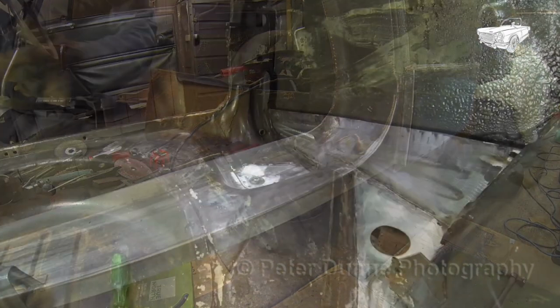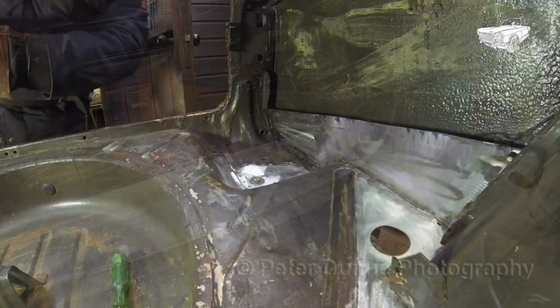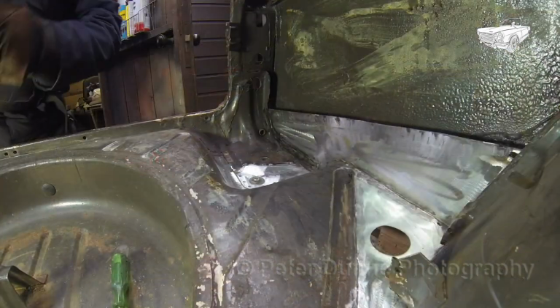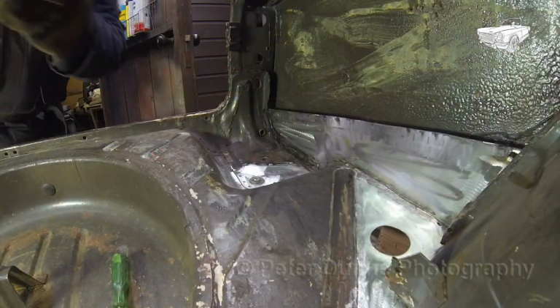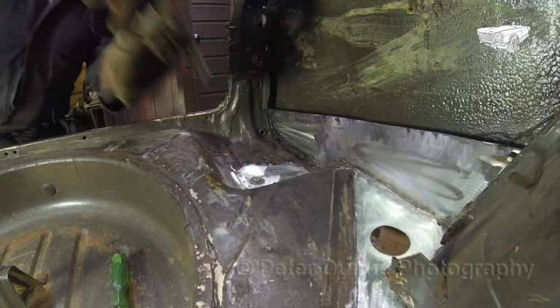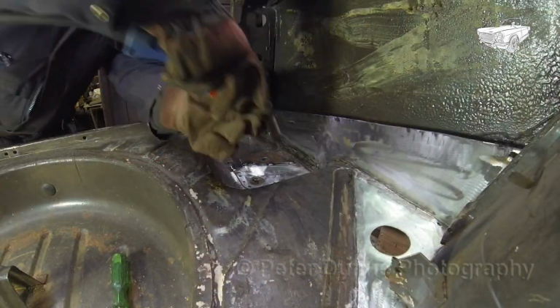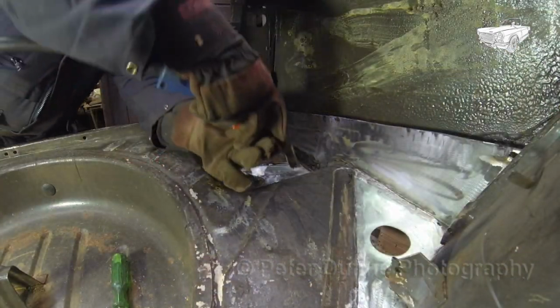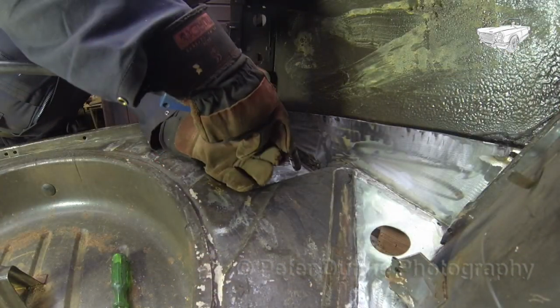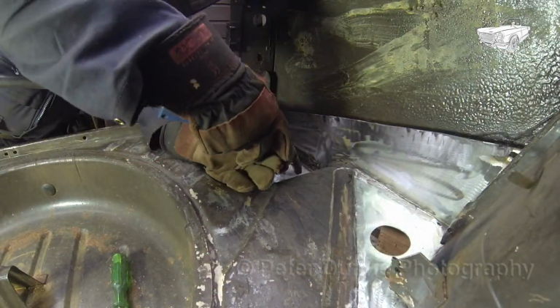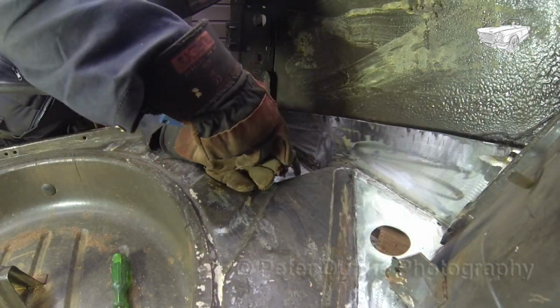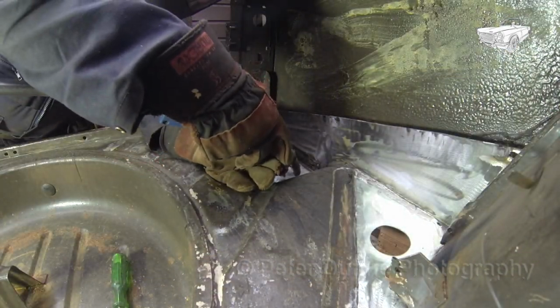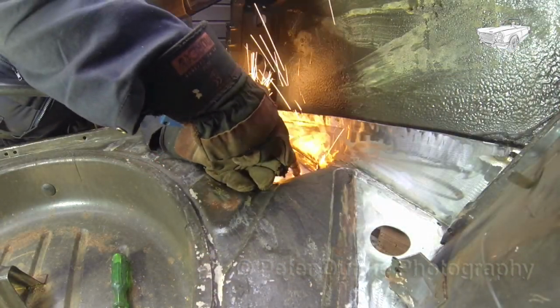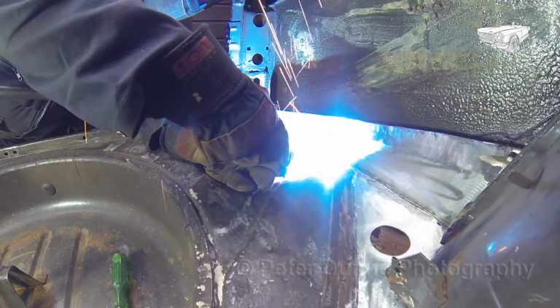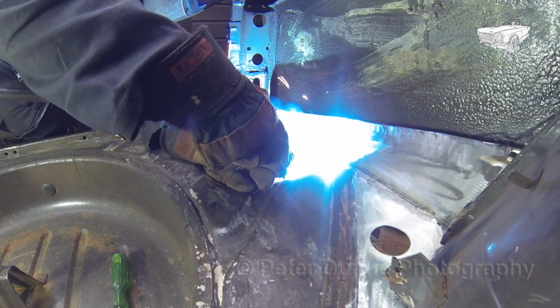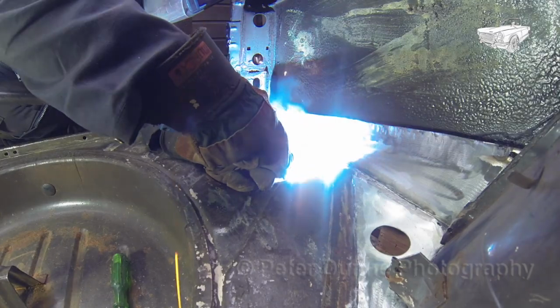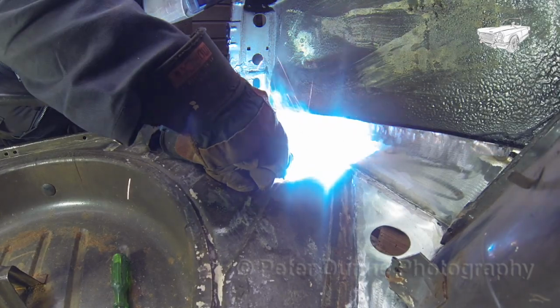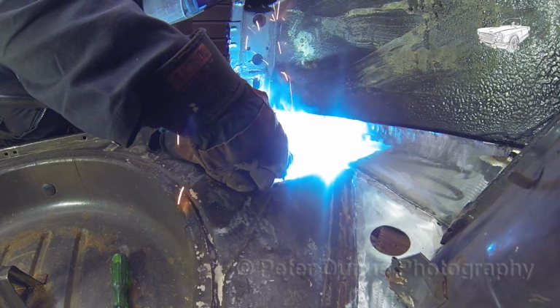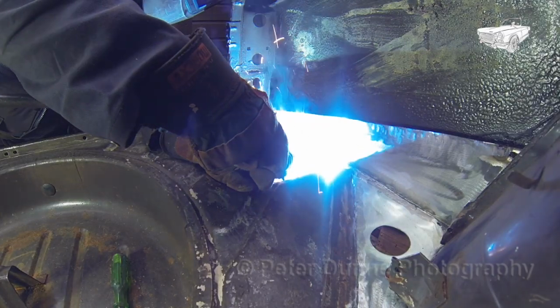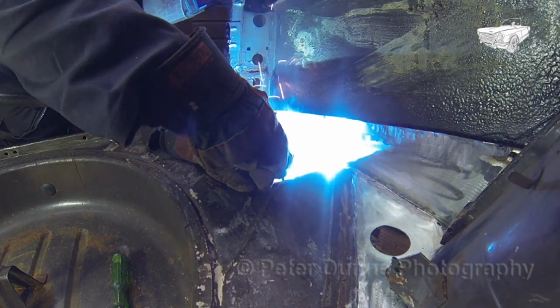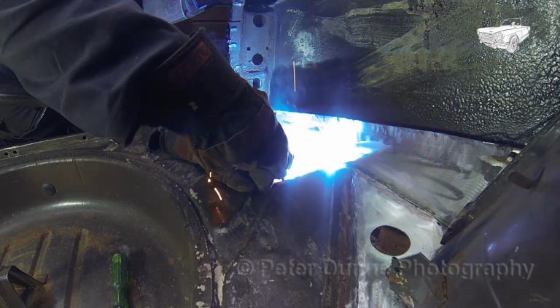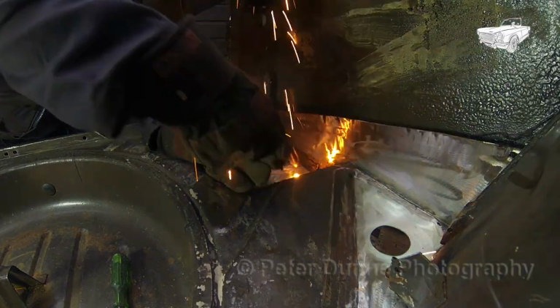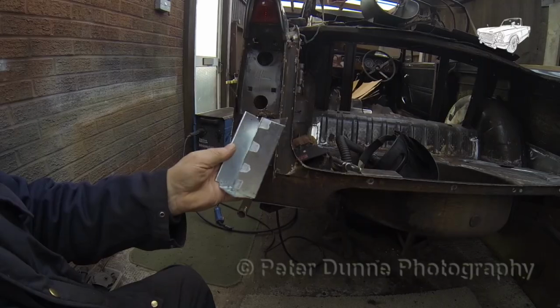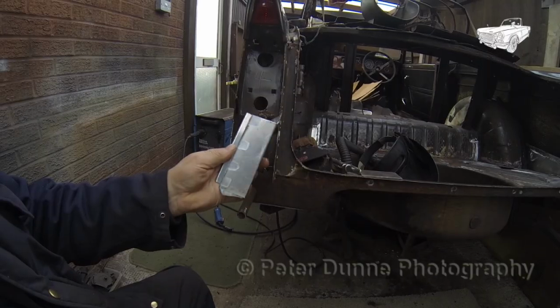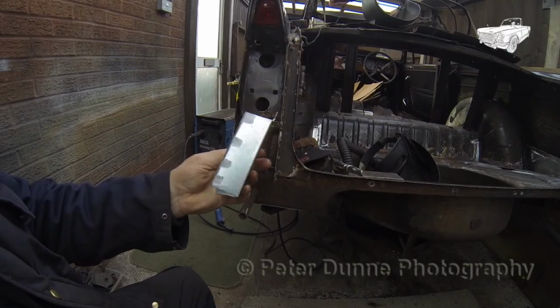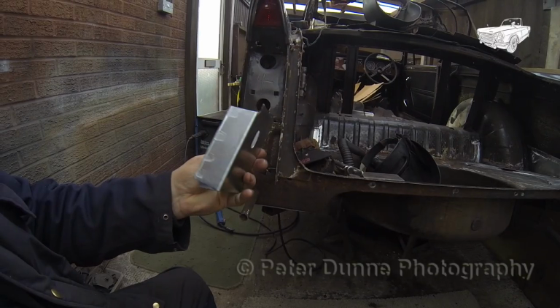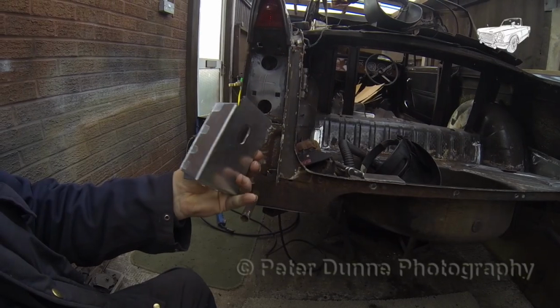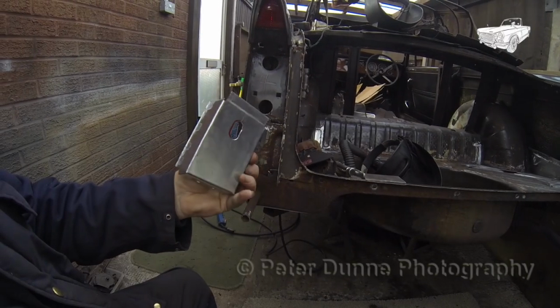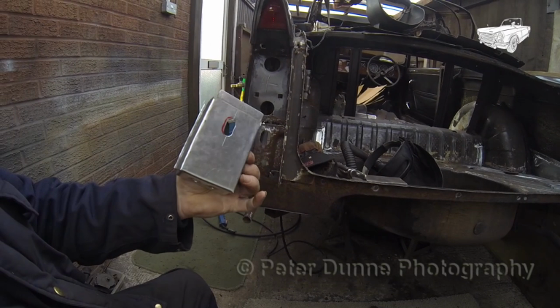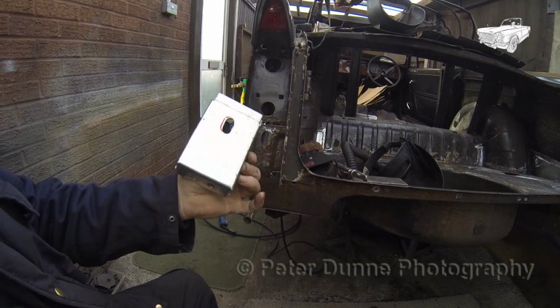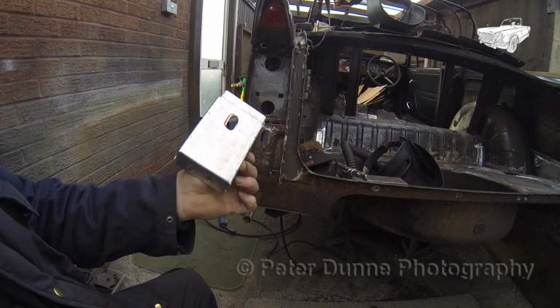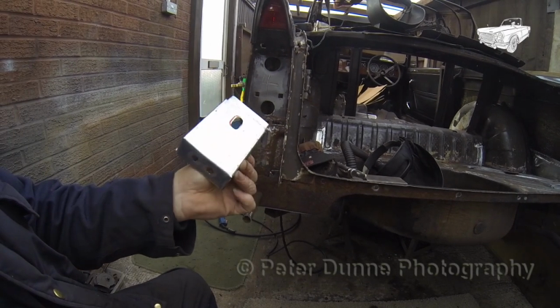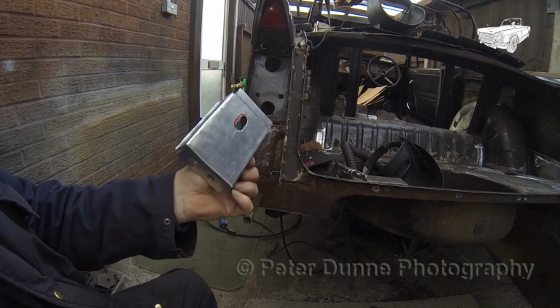In the next part of my video, I will show you how to repair the boot floor, rear lights and overrider mountings.